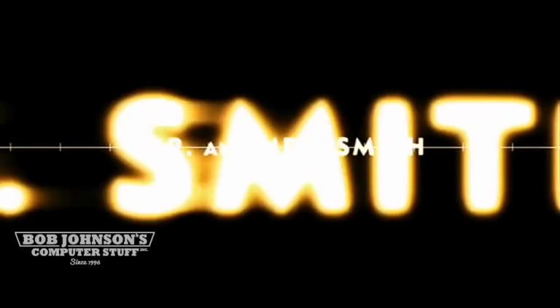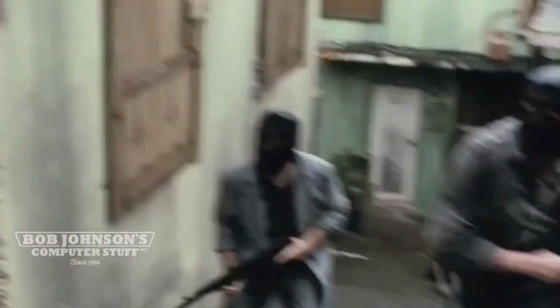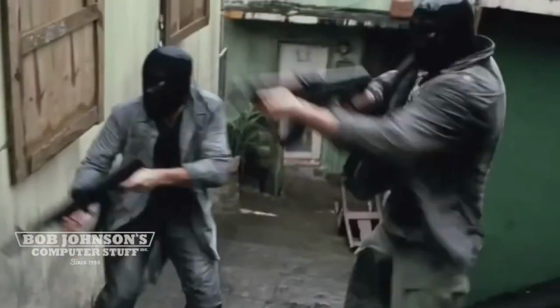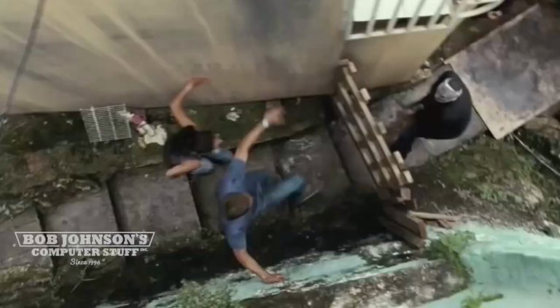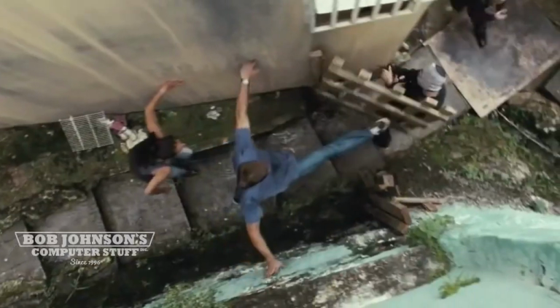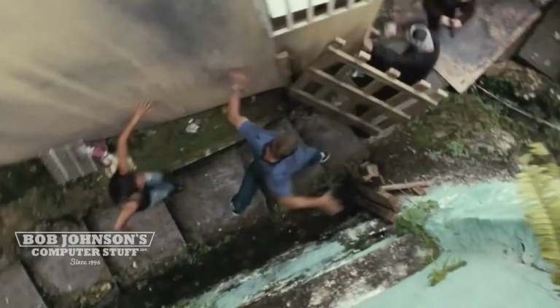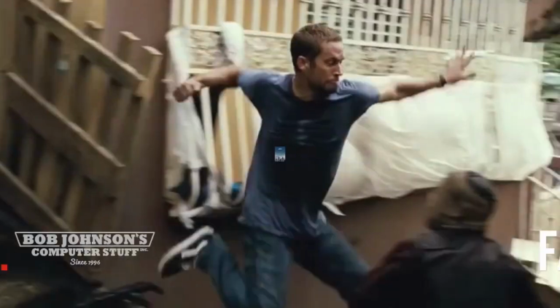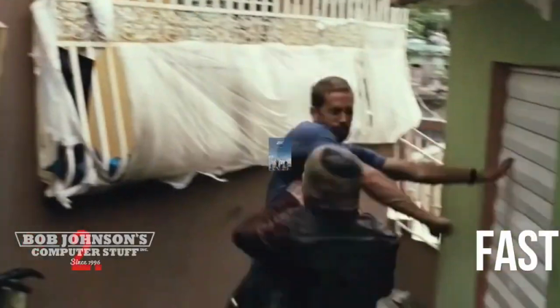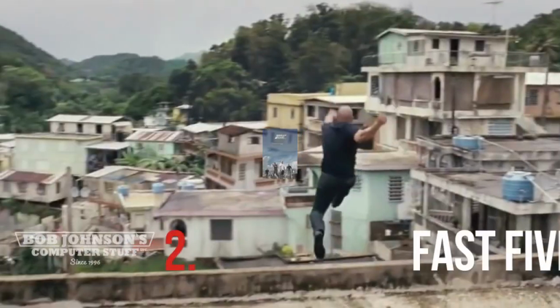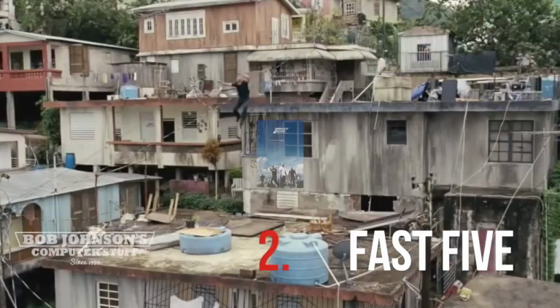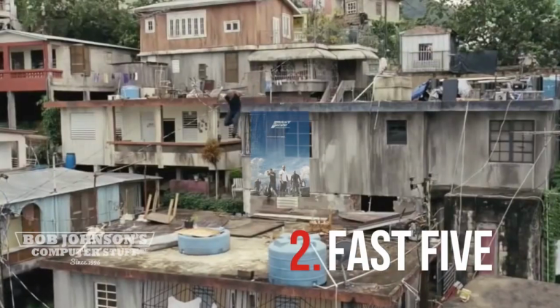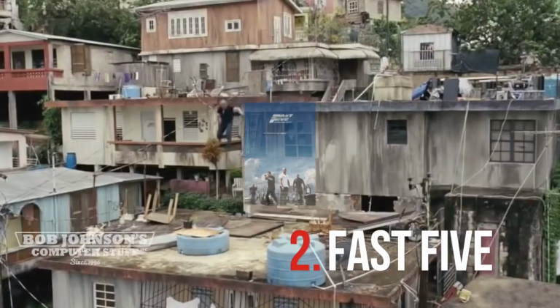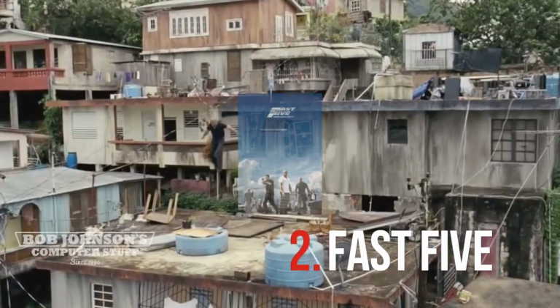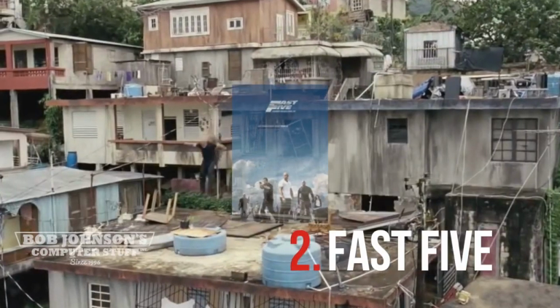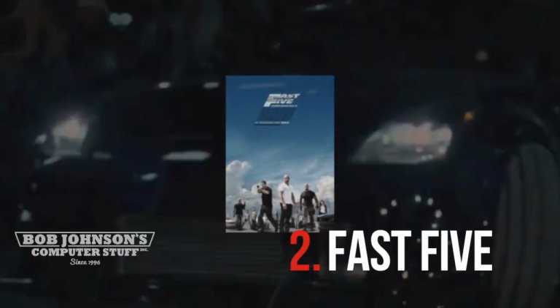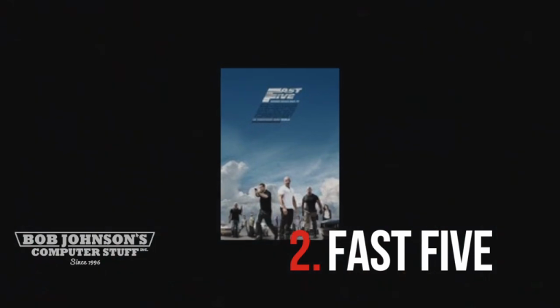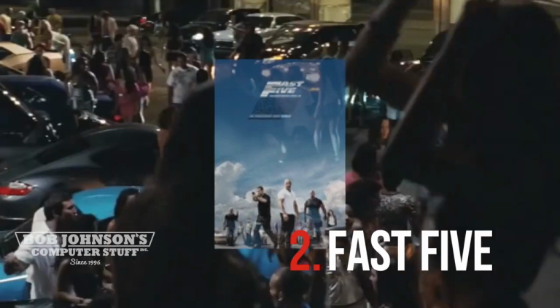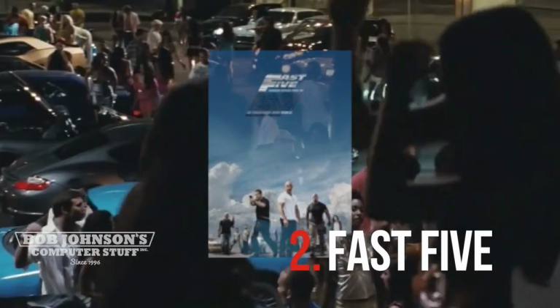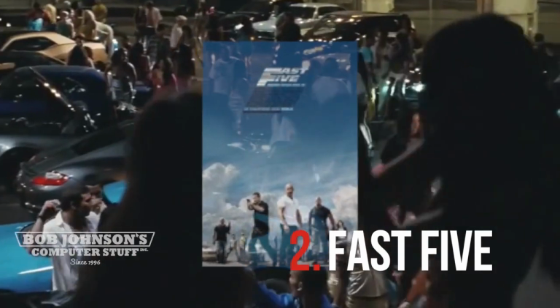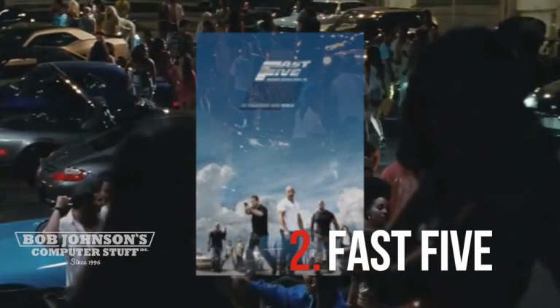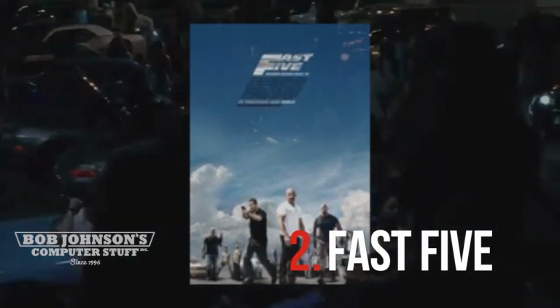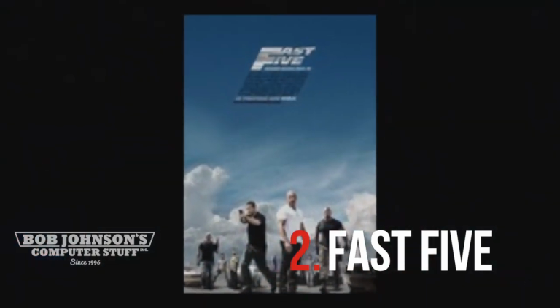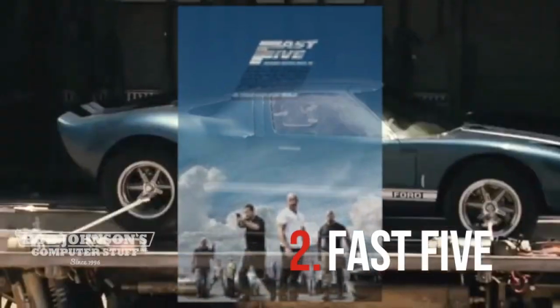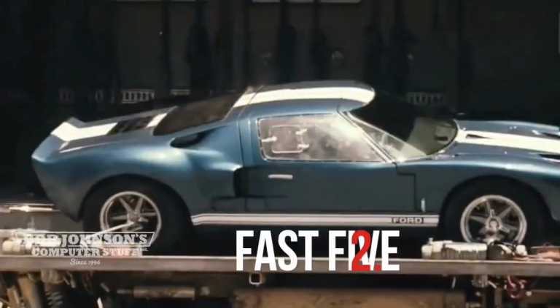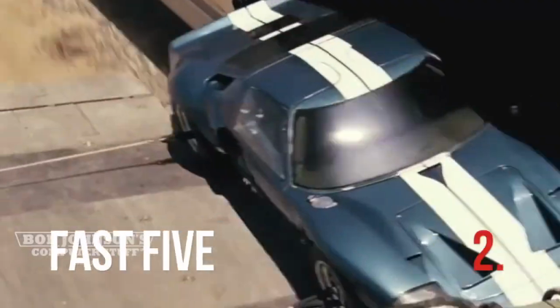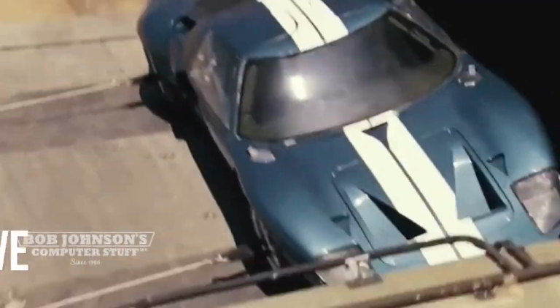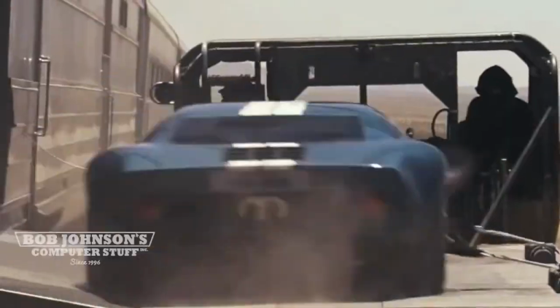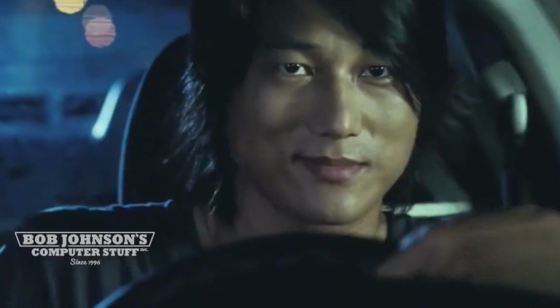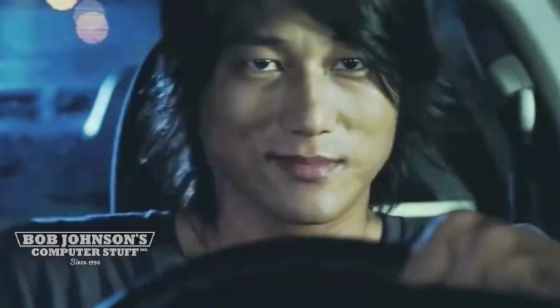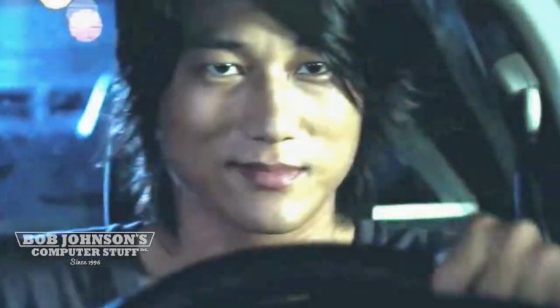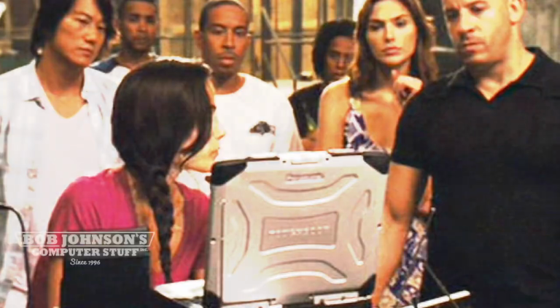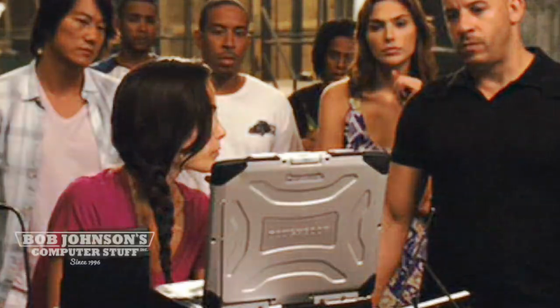Number 2 is Fast Five, starring Paul Walker. The gang plans out their next big job with a CF-29.